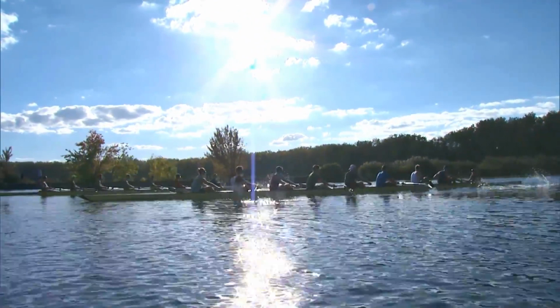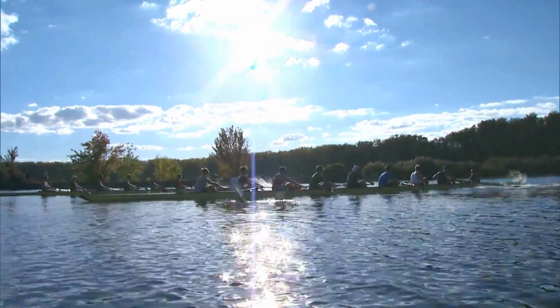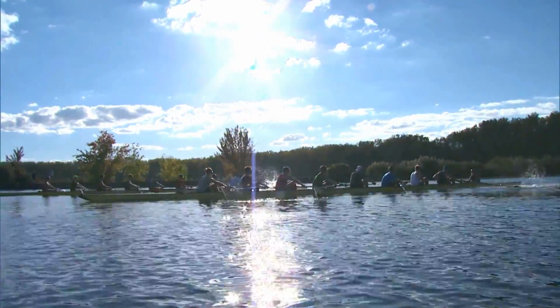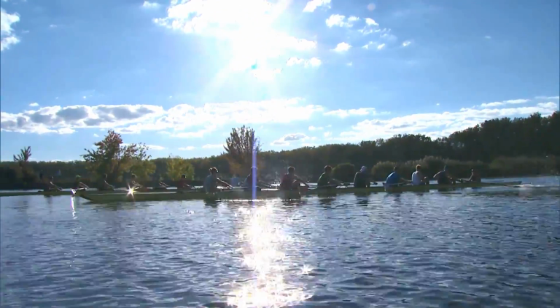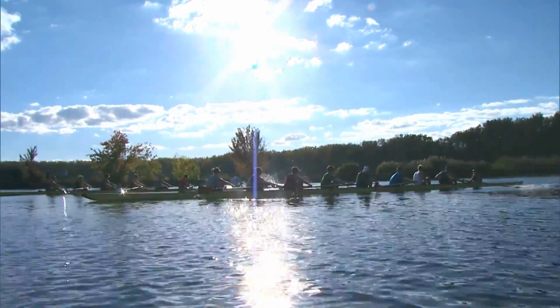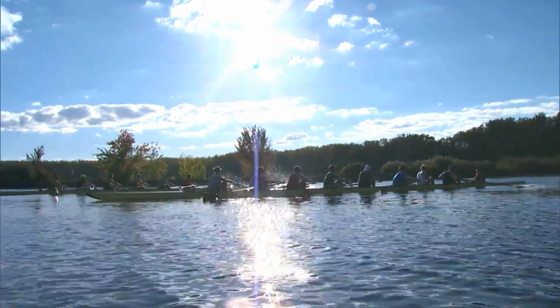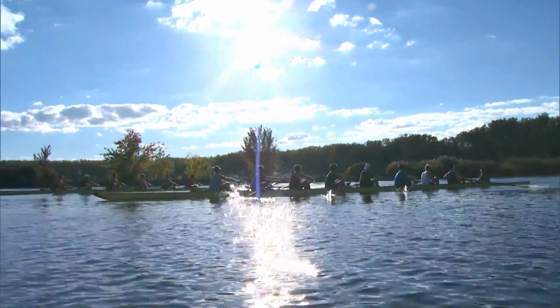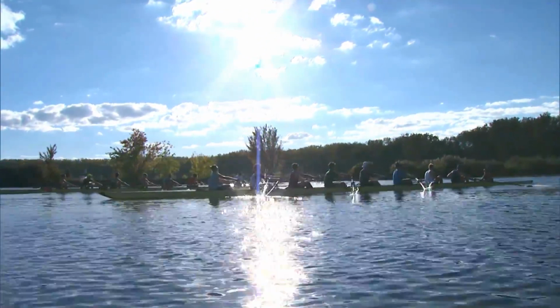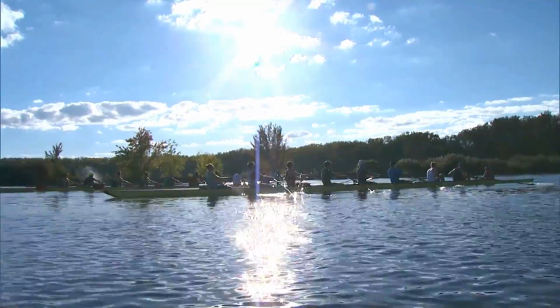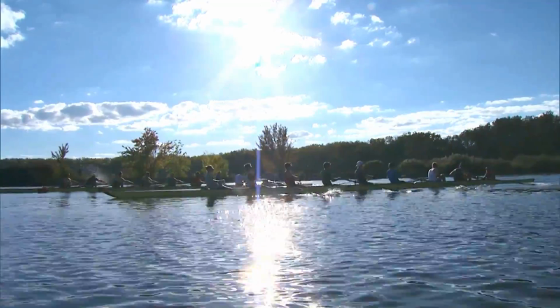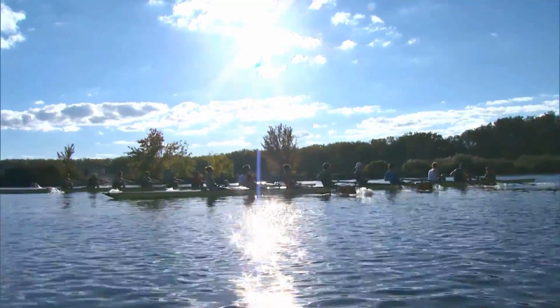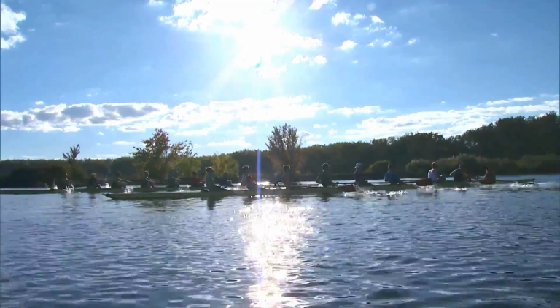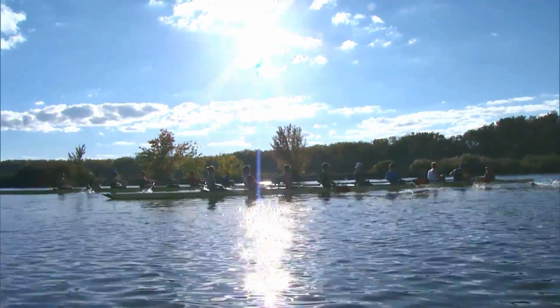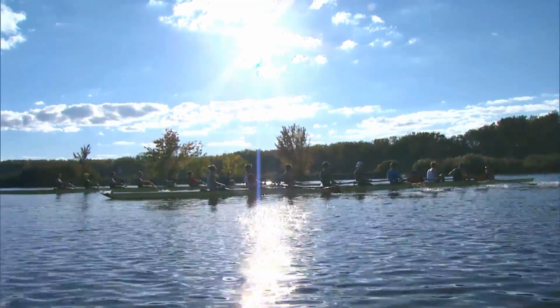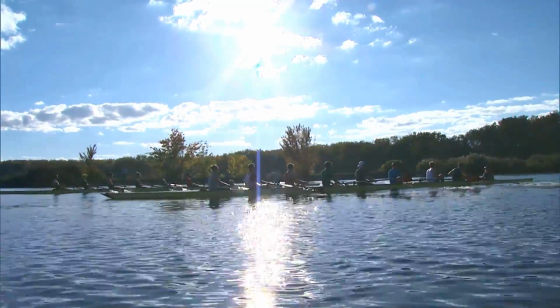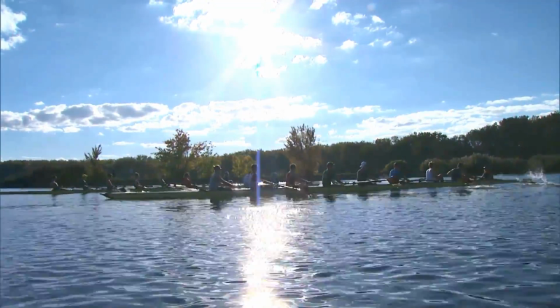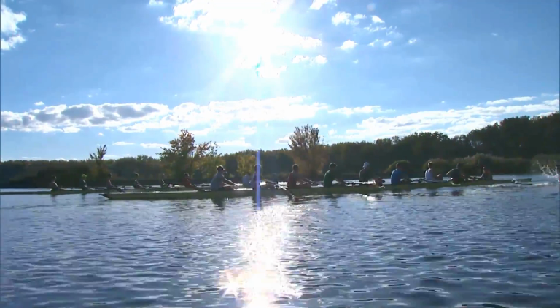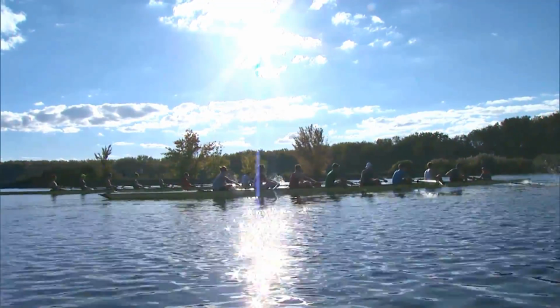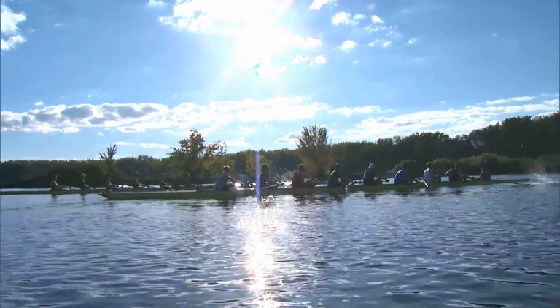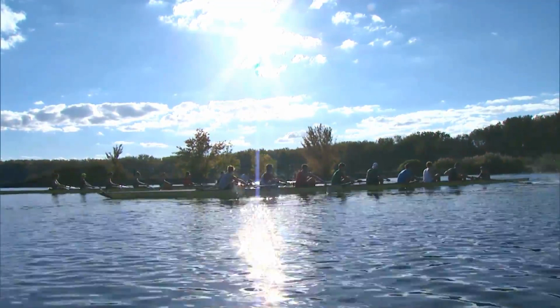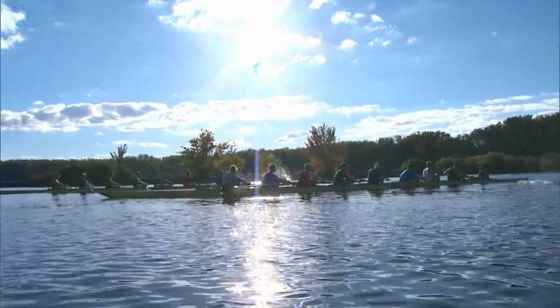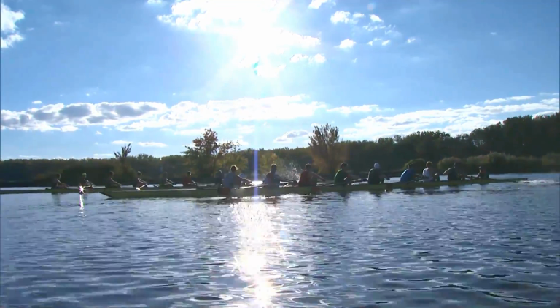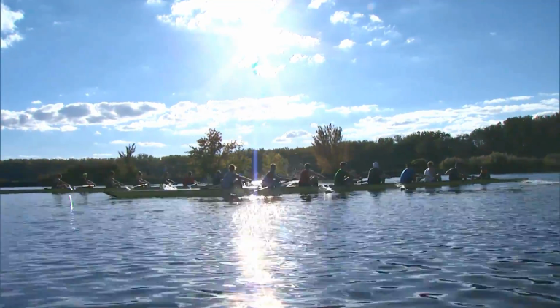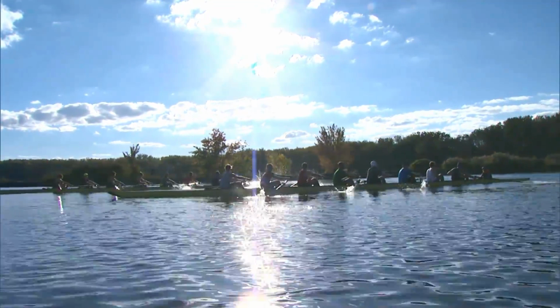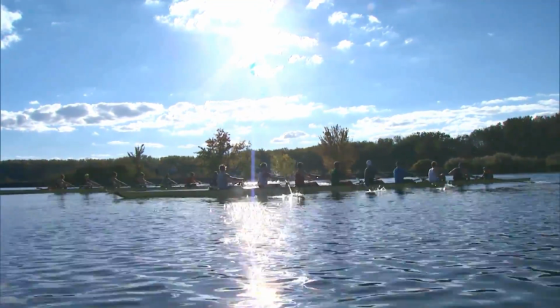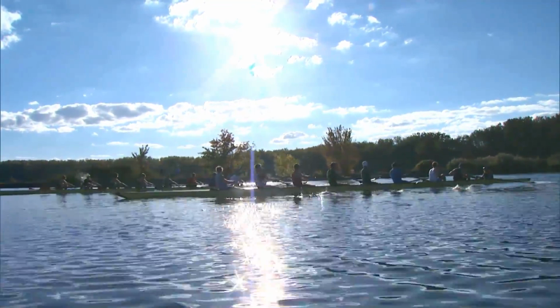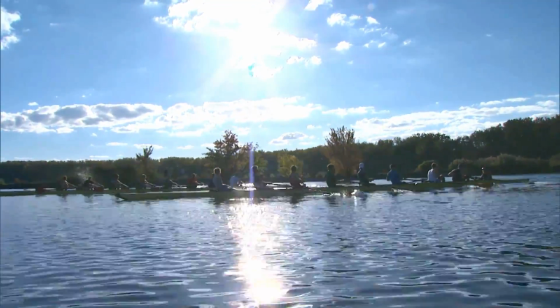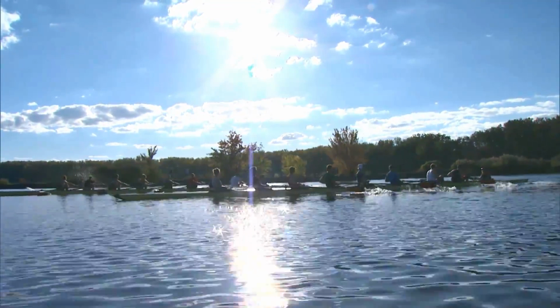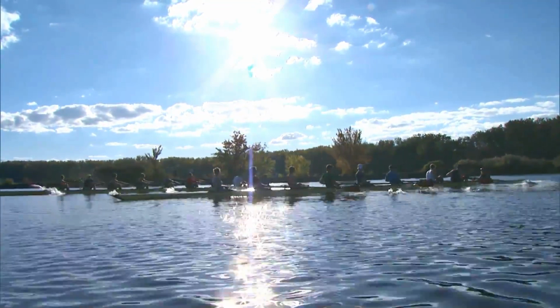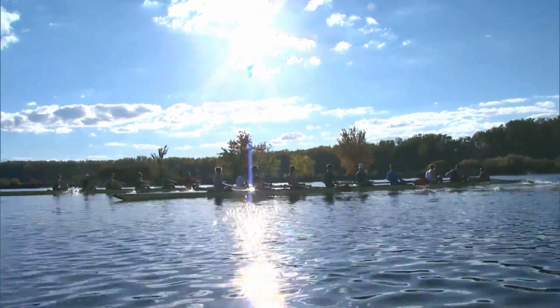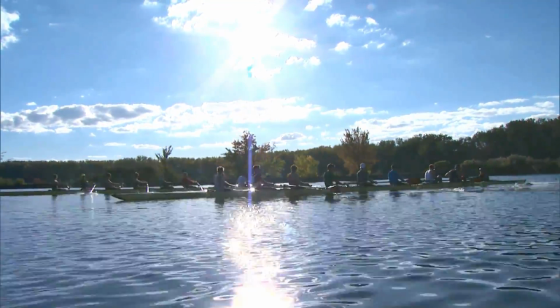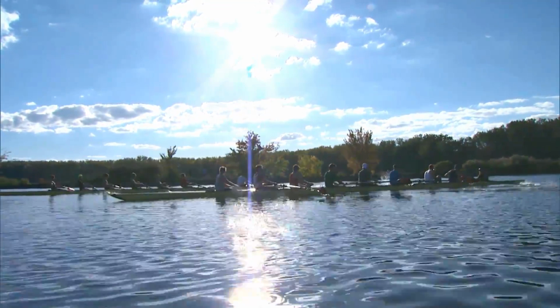Do a self-check and watch your blade for five strokes here. Make sure it's going in right at the top.